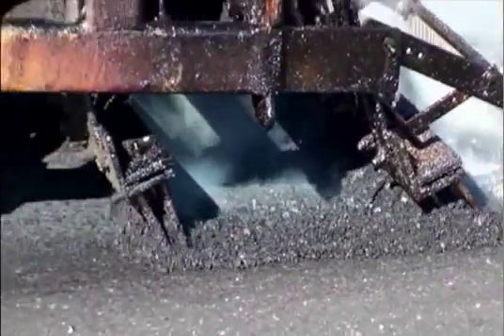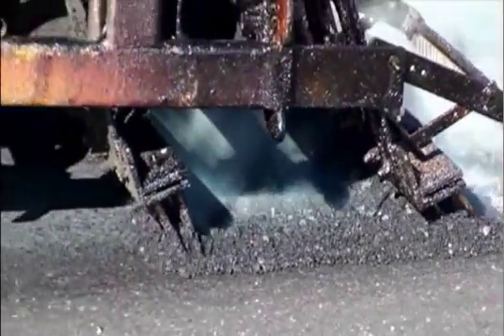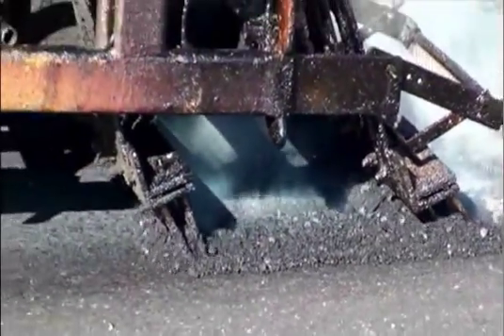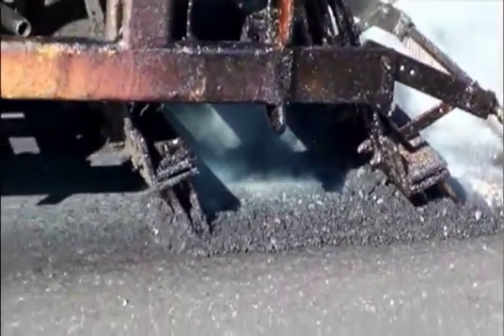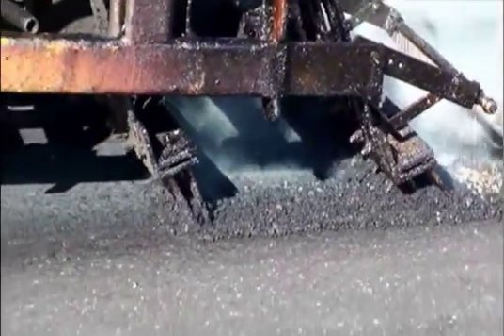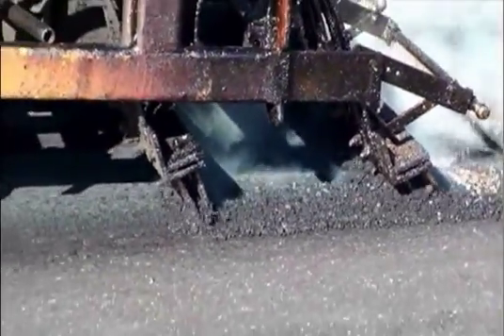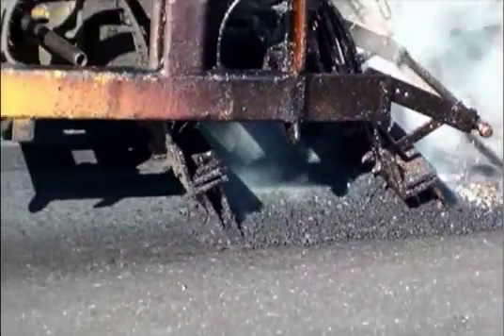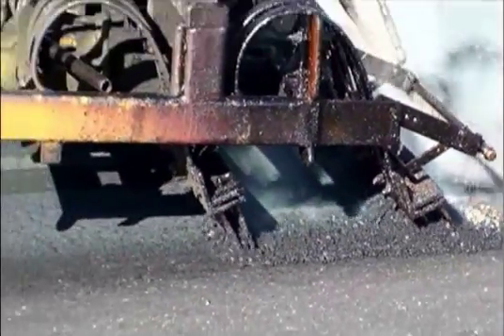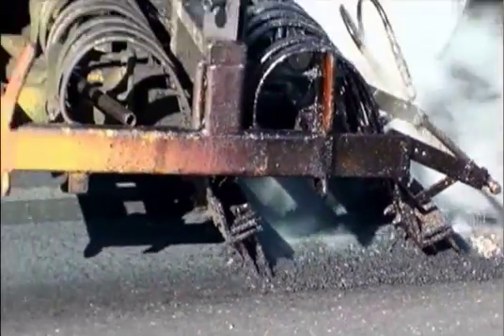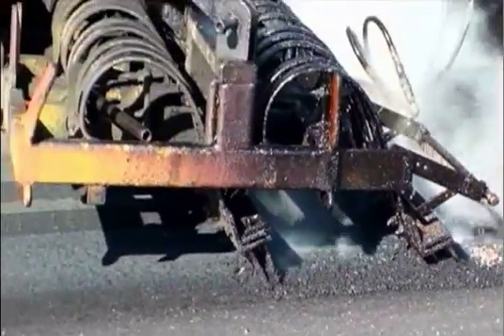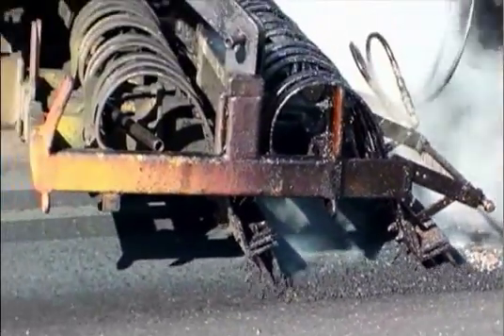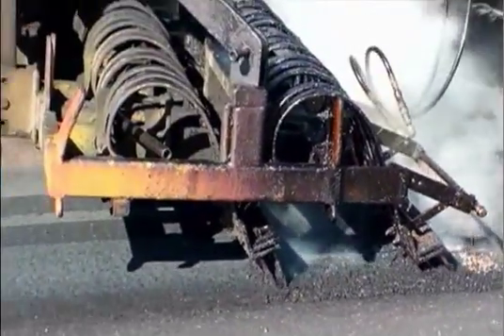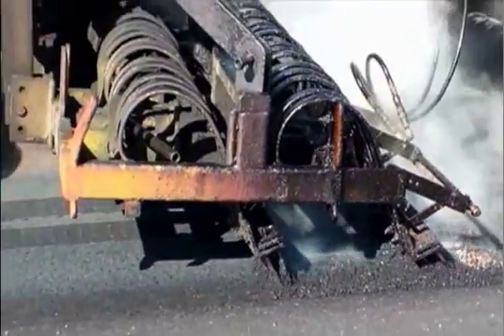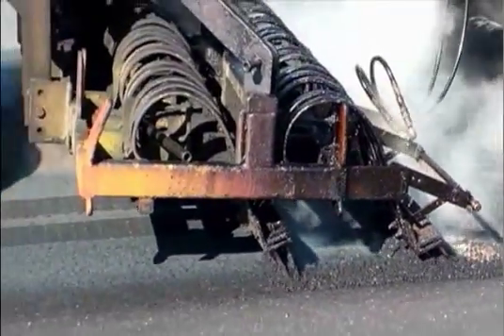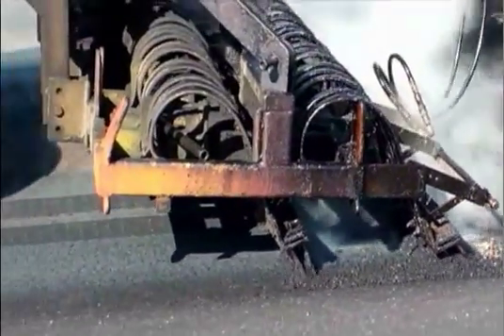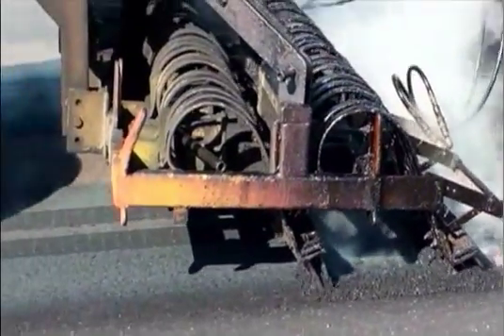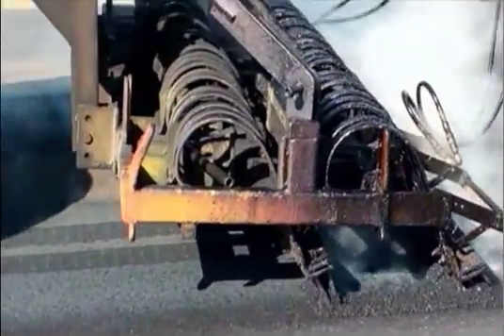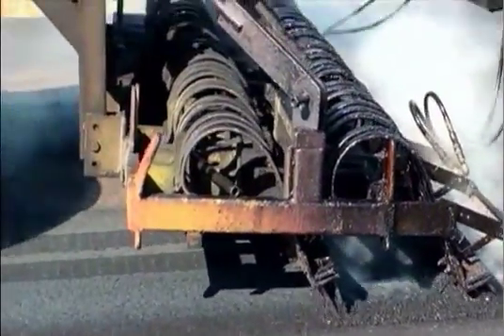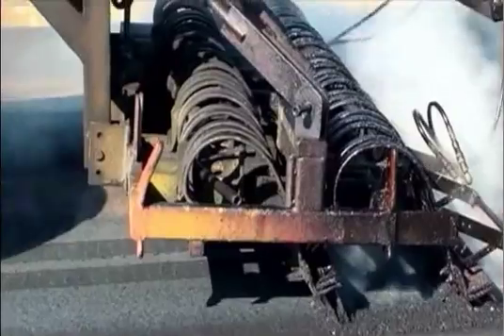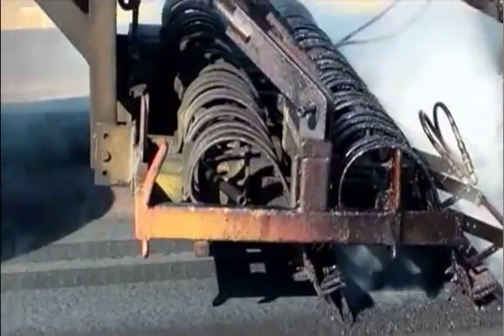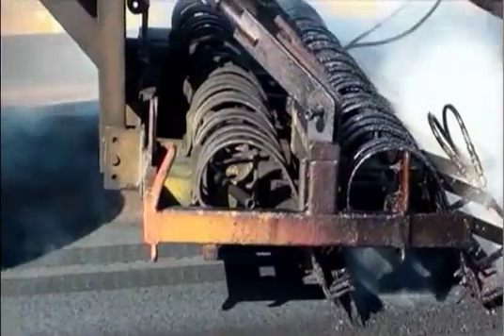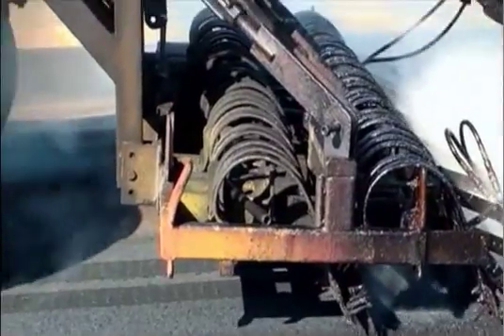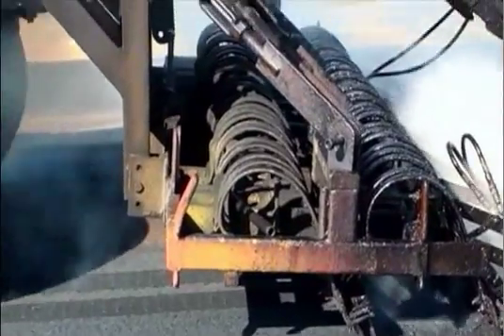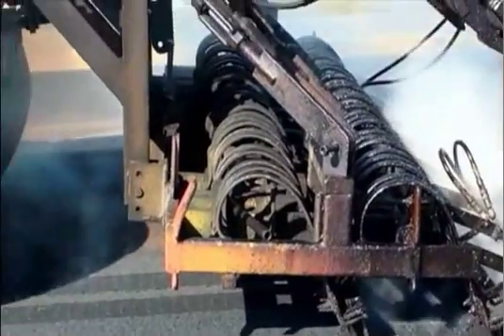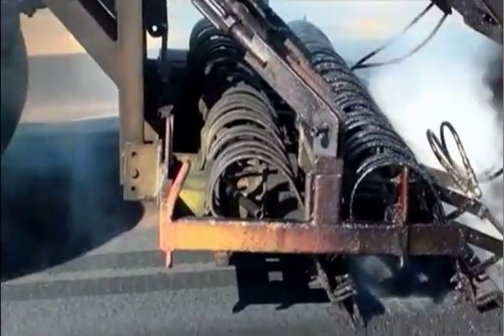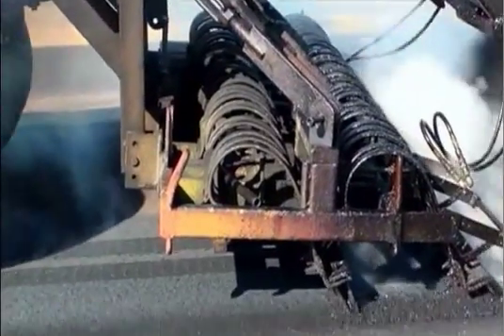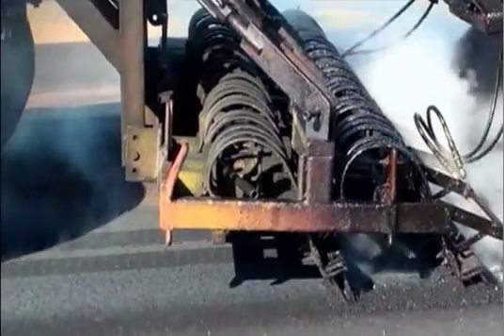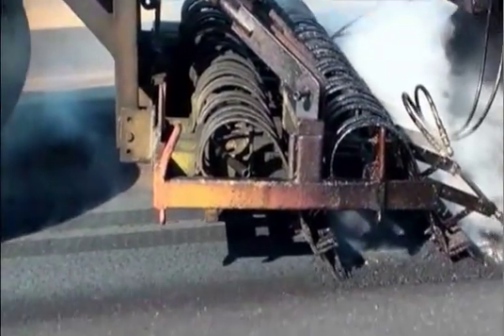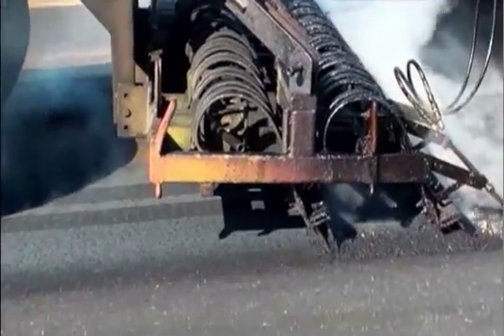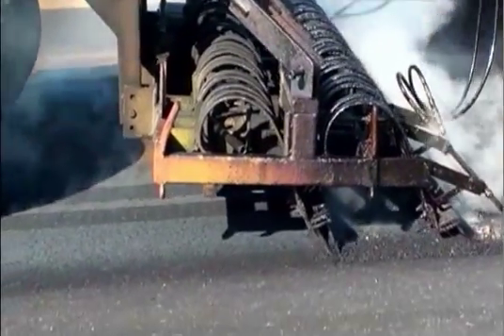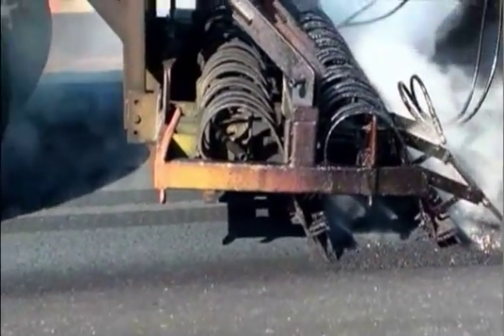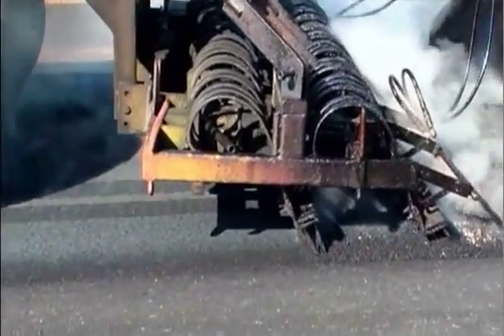The liquid dripping from the spray bar is an asphalt rejuvenator designed to help restore the flexibility of the asphalt.